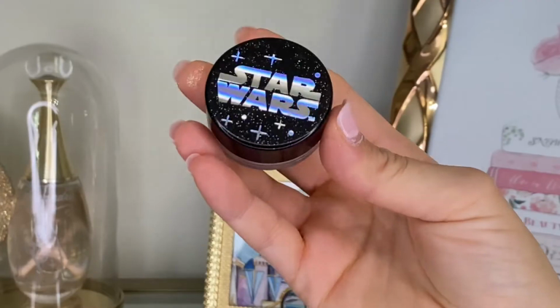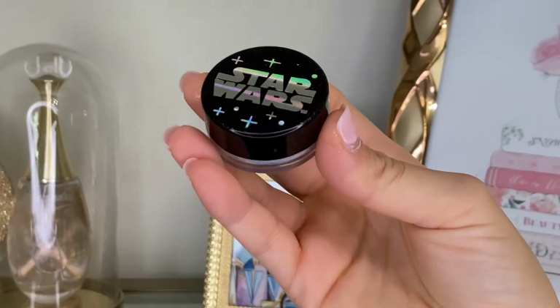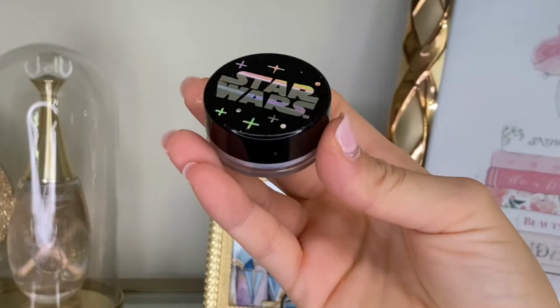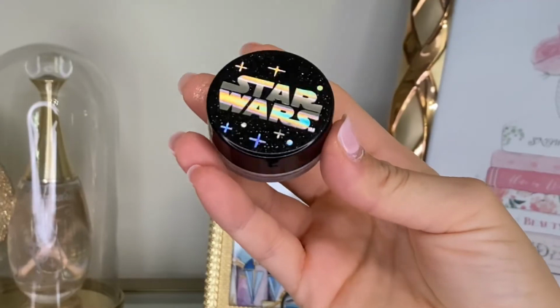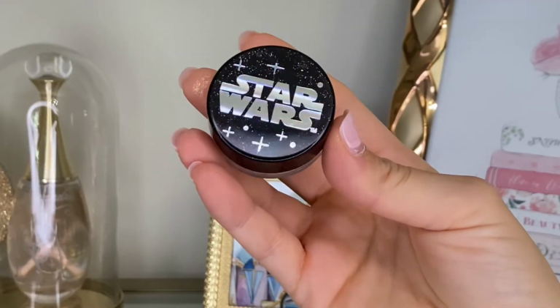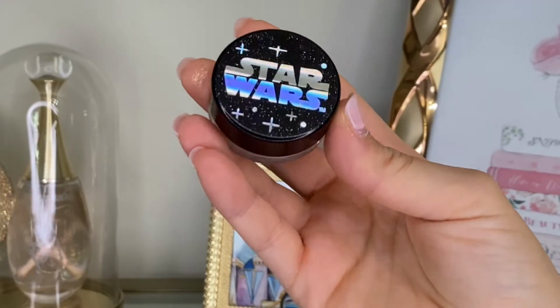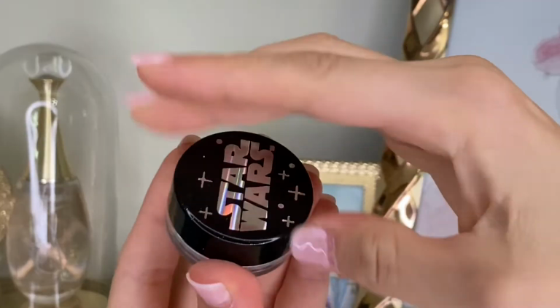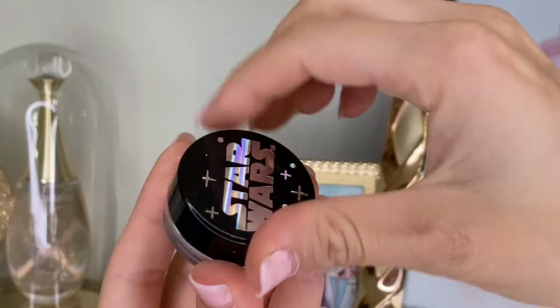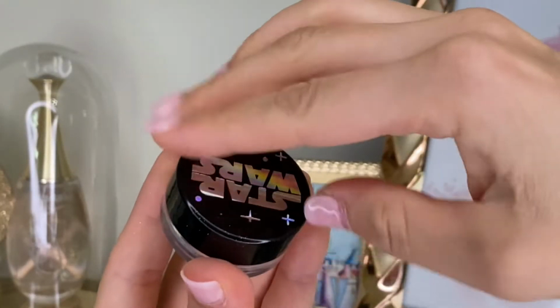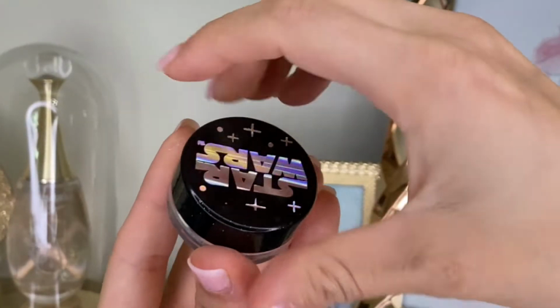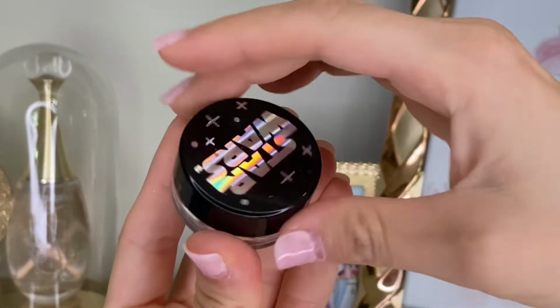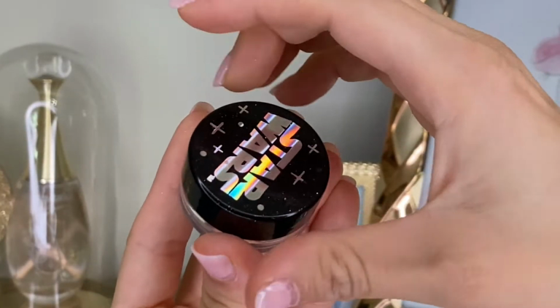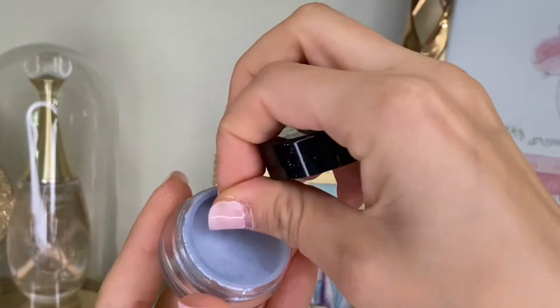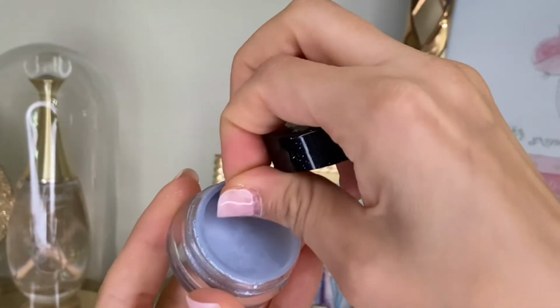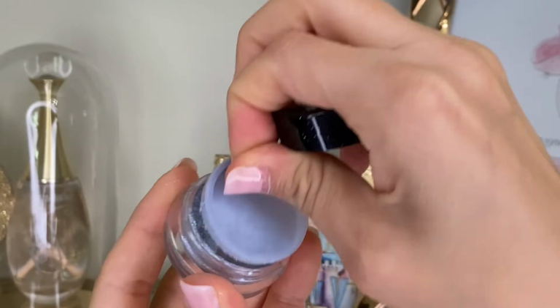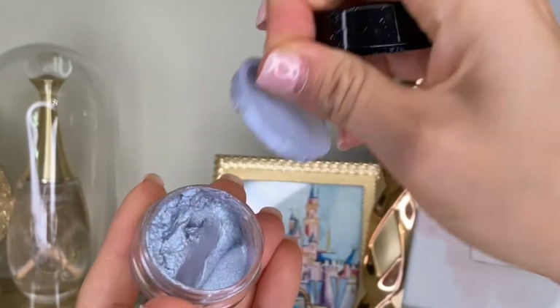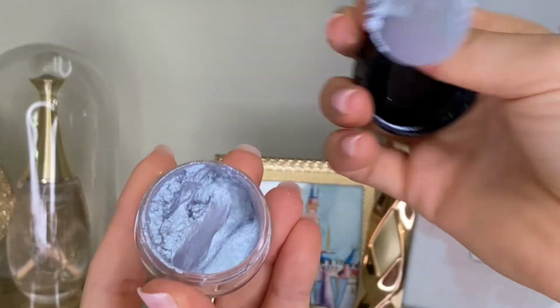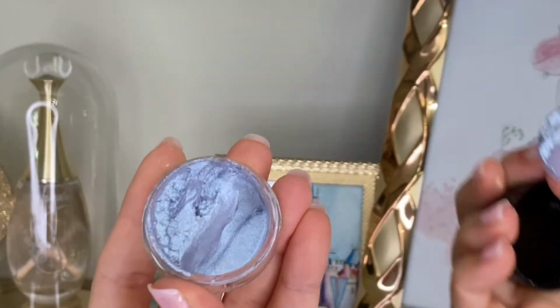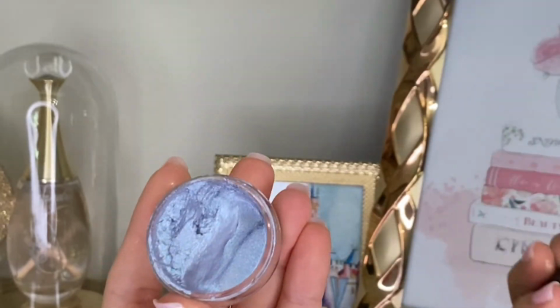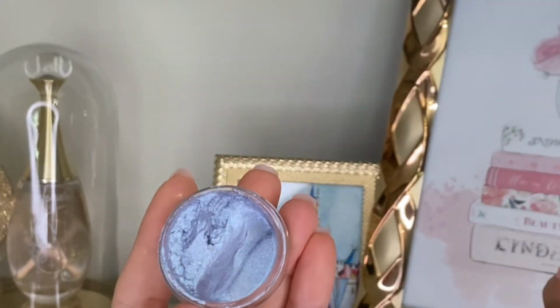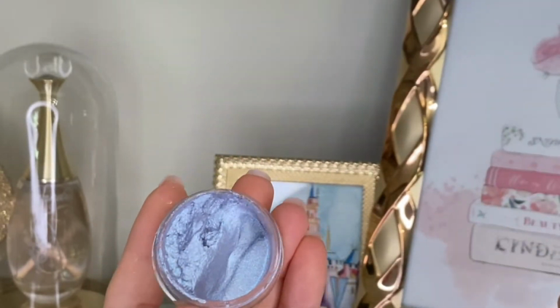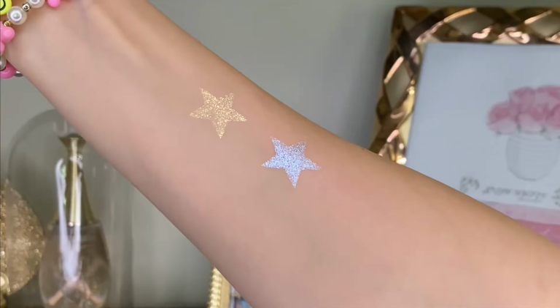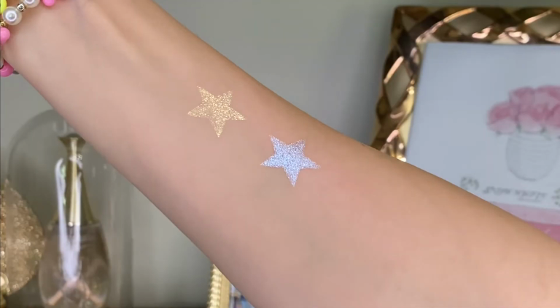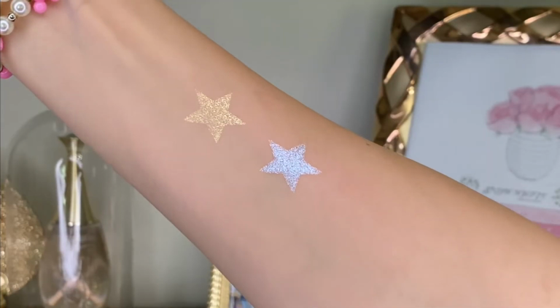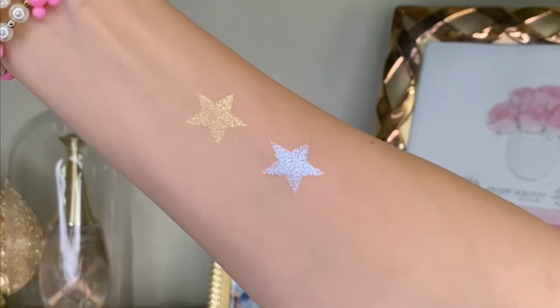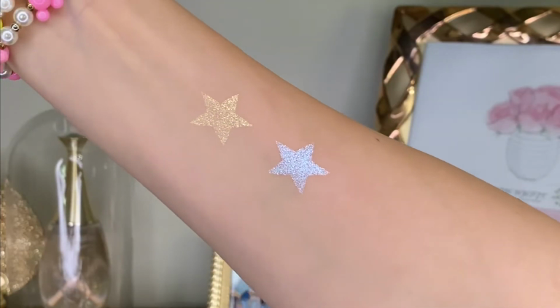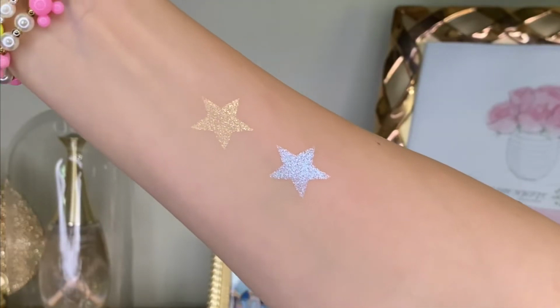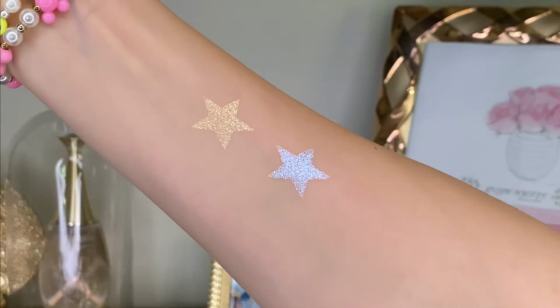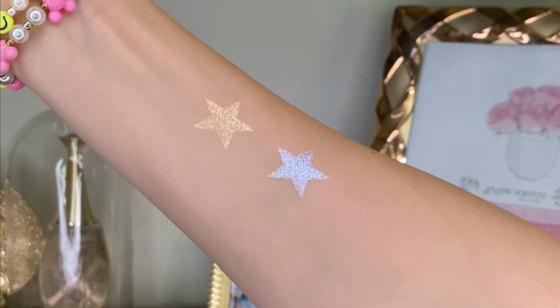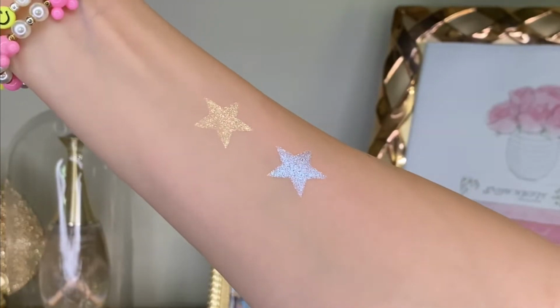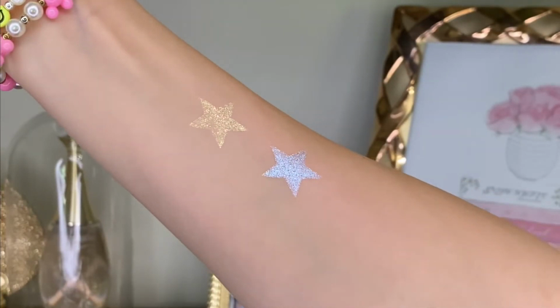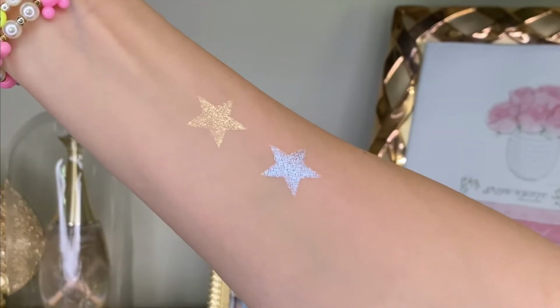With the Jelly Much shadows, what you see is what you get. The two shades are called Protocol and Astromech.